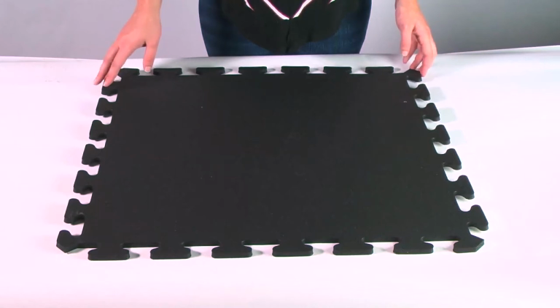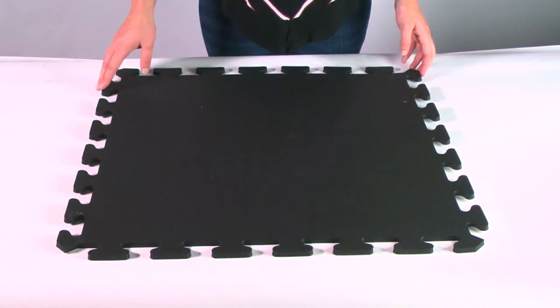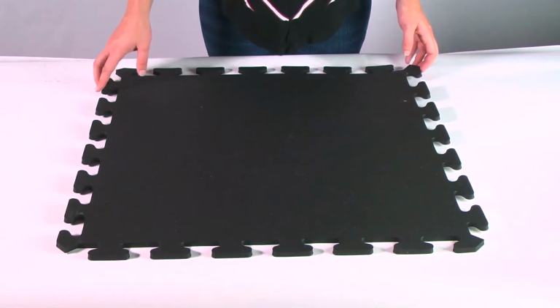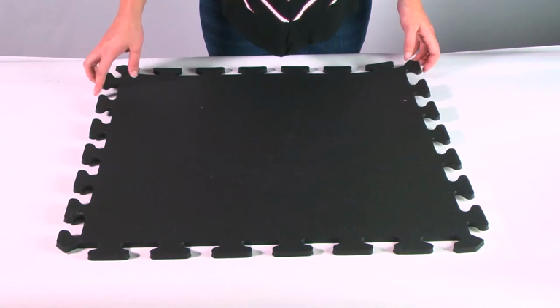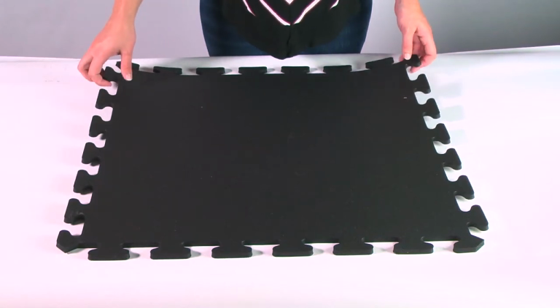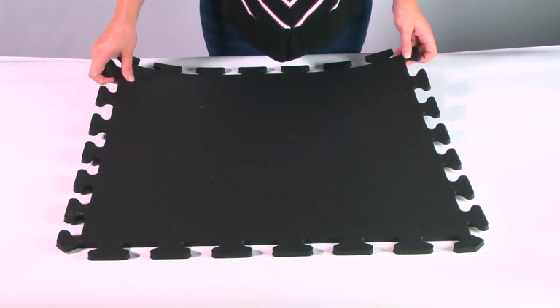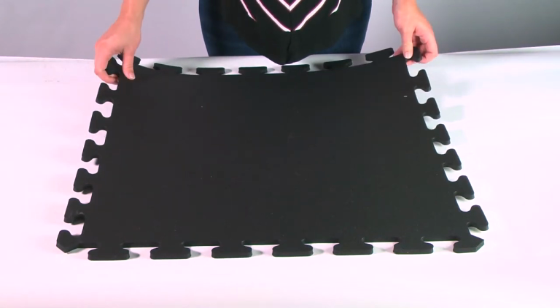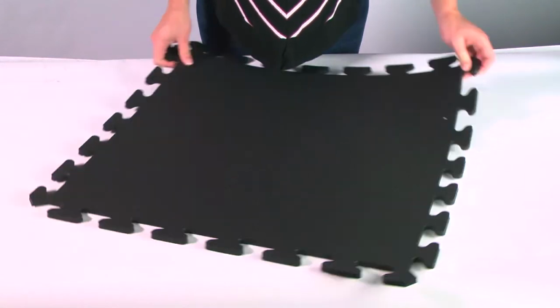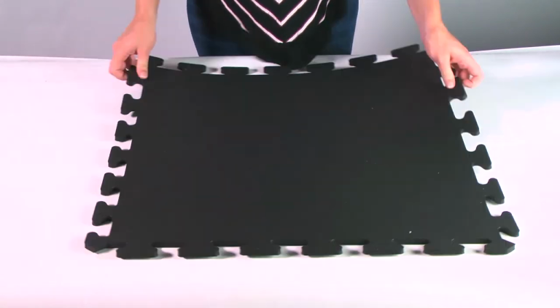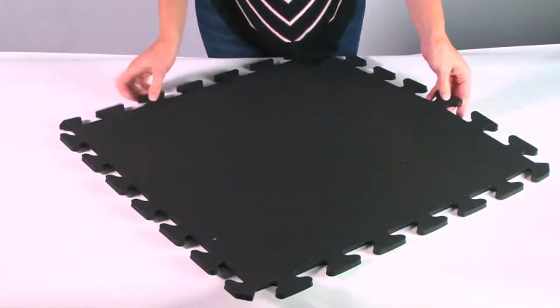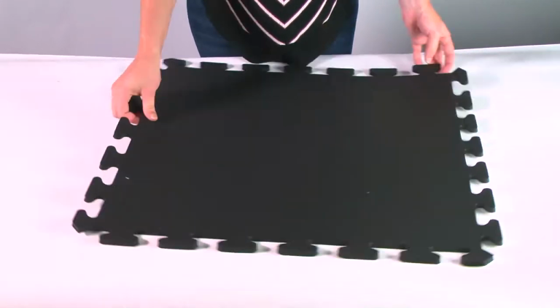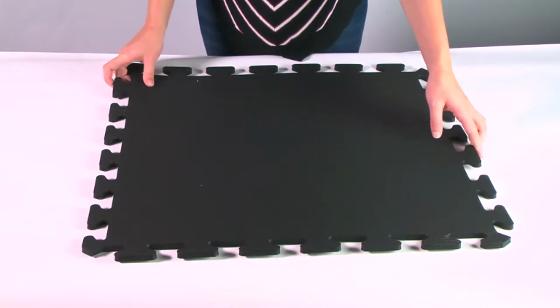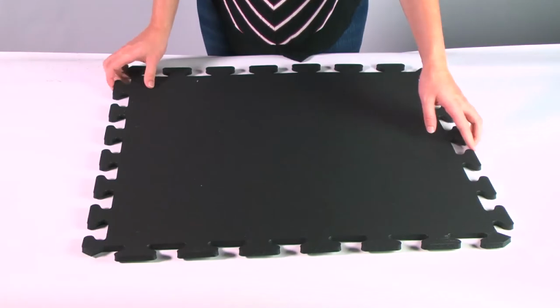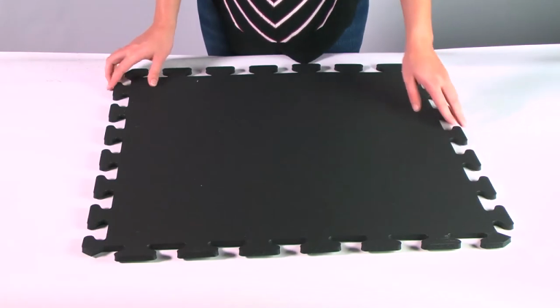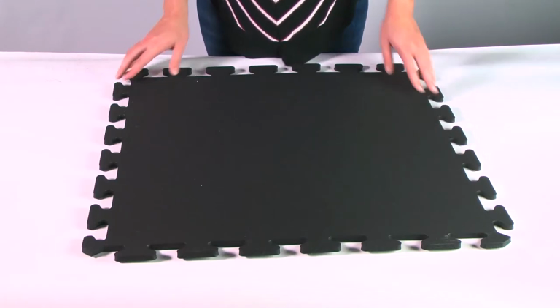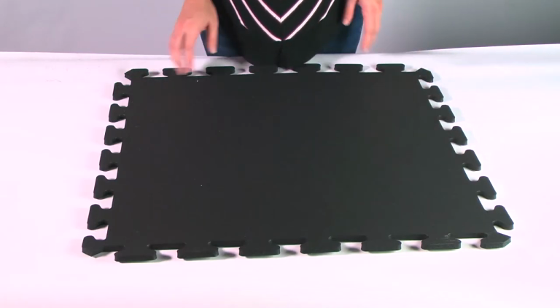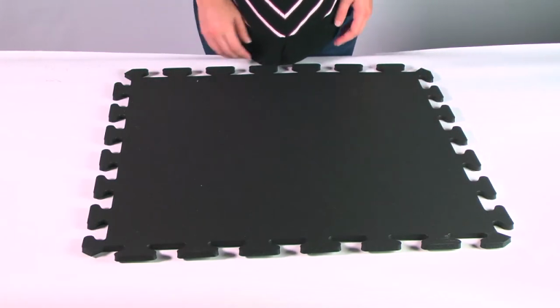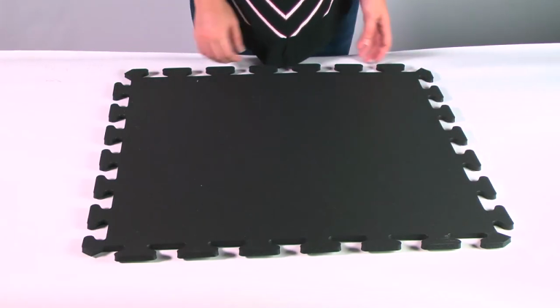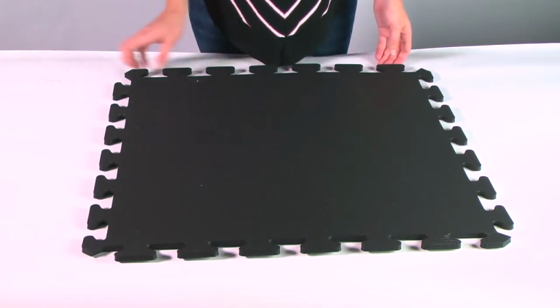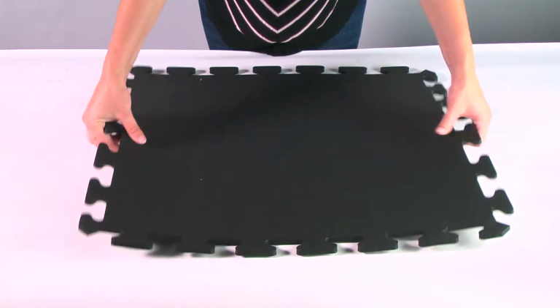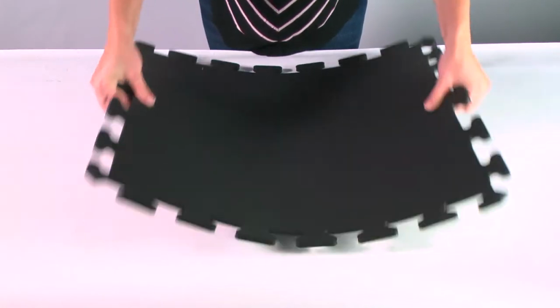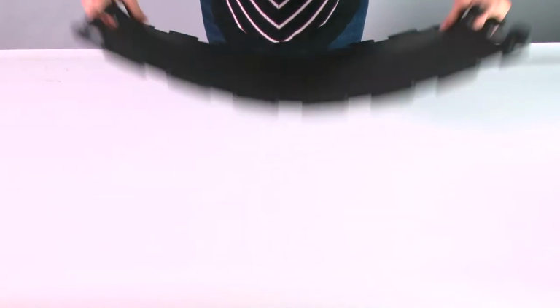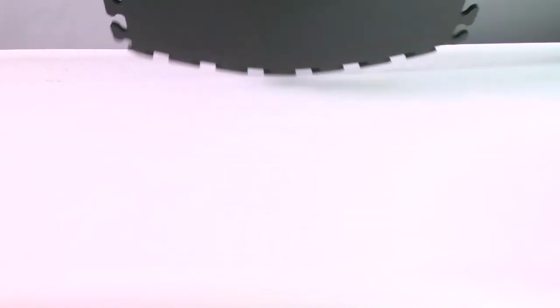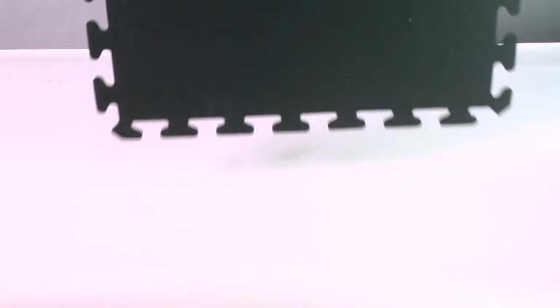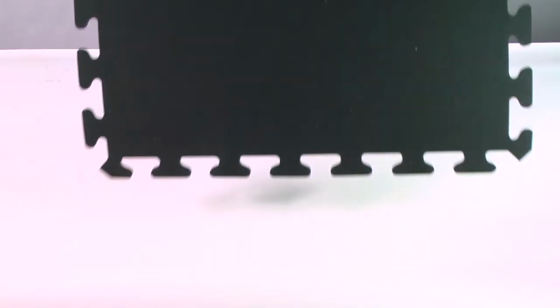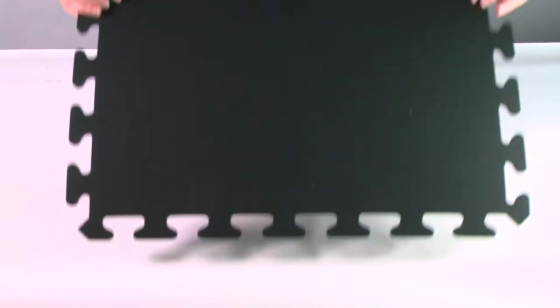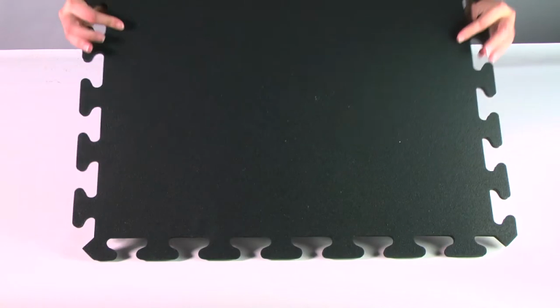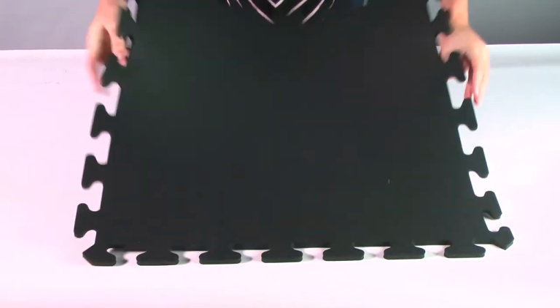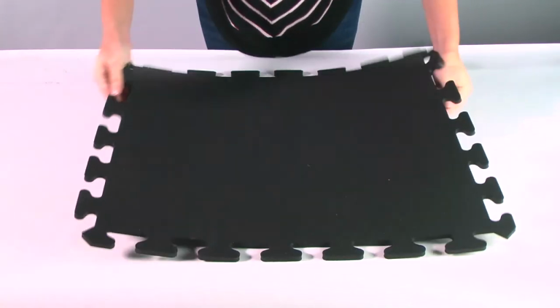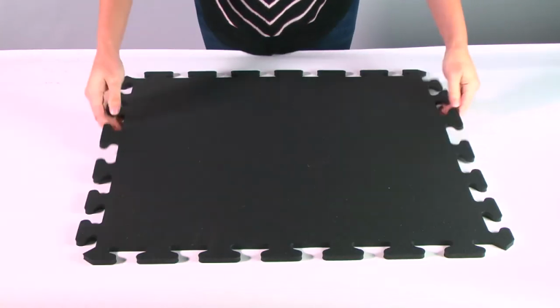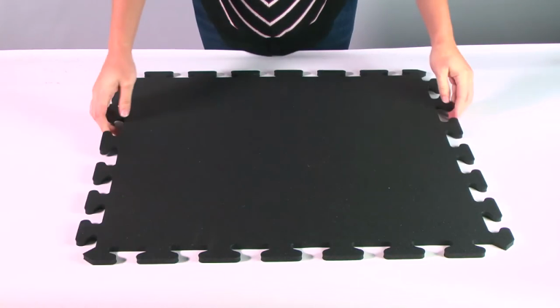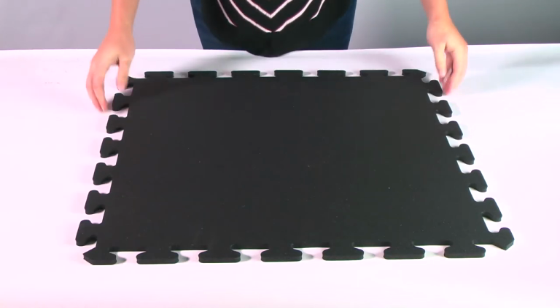Welcome to GreatMats.com, where you can expect great service. This is our GMATS Black Interlocking Rubber Floor Tile.